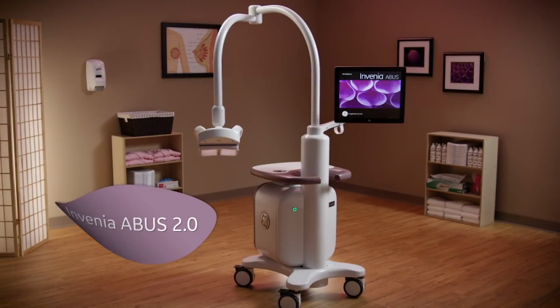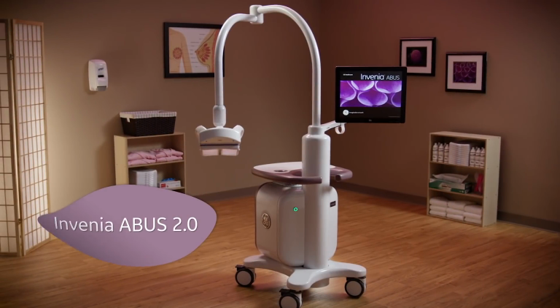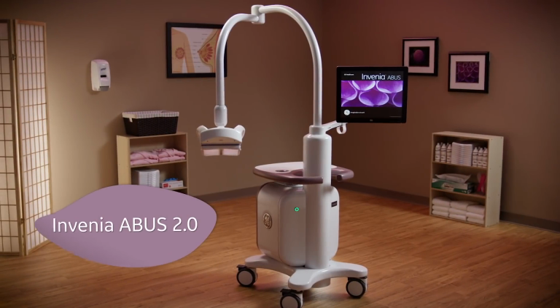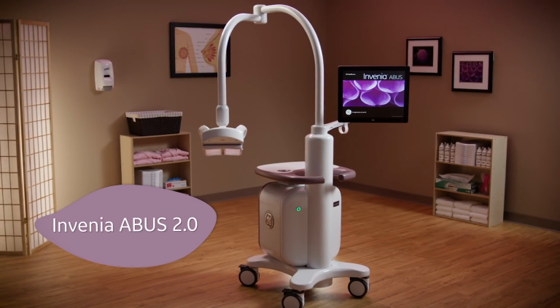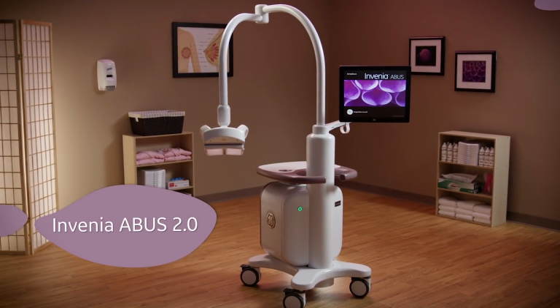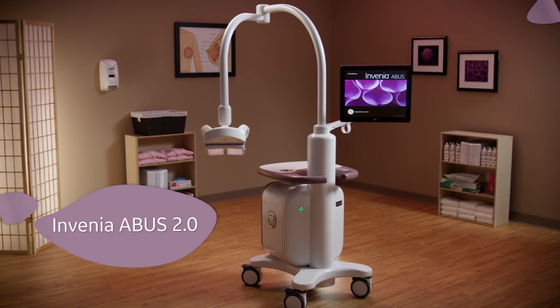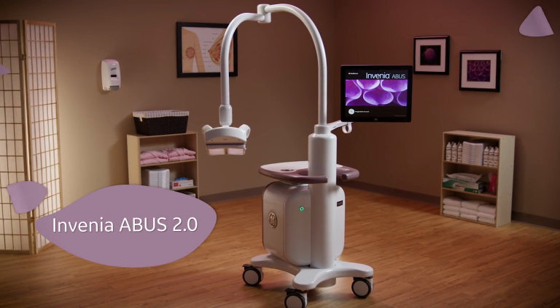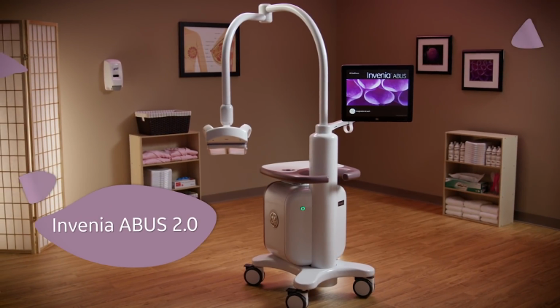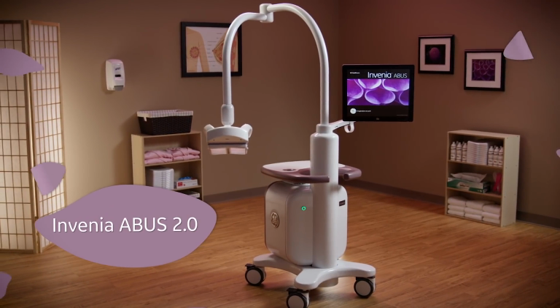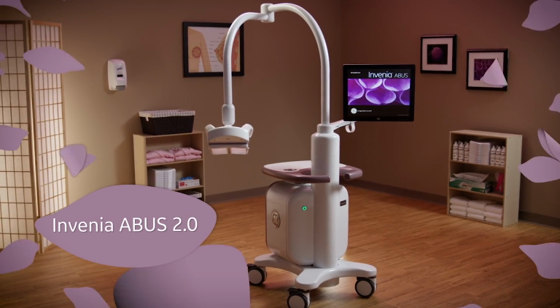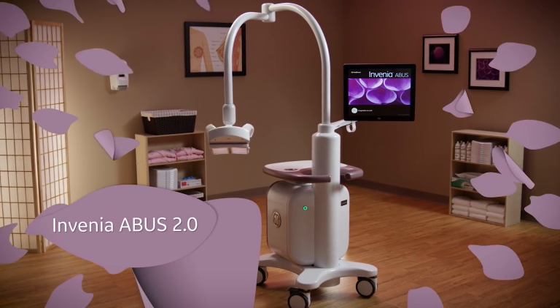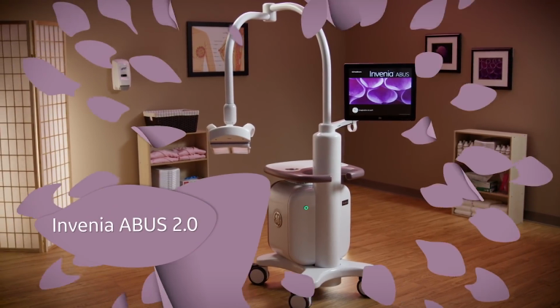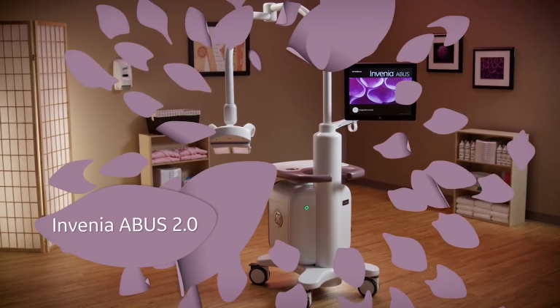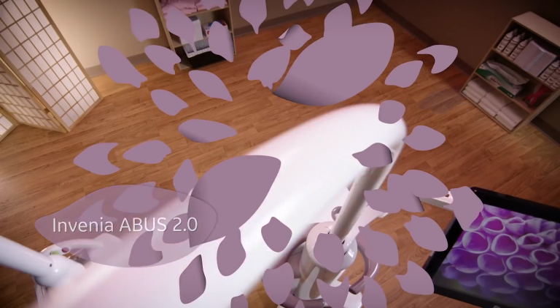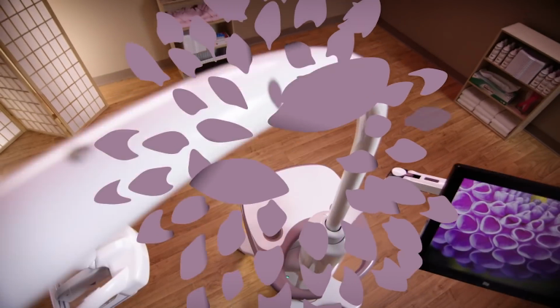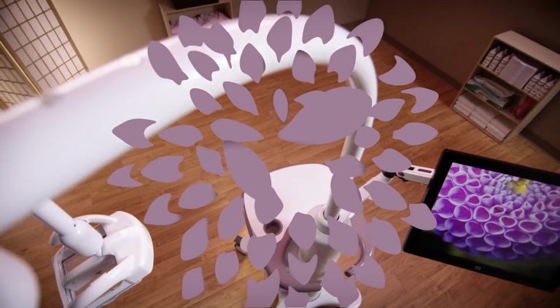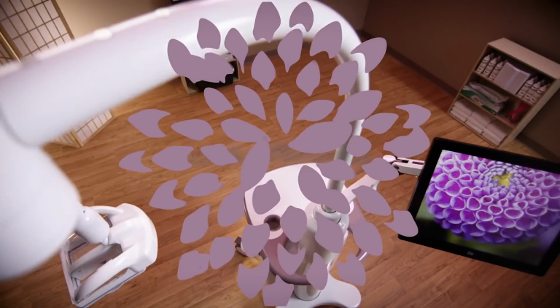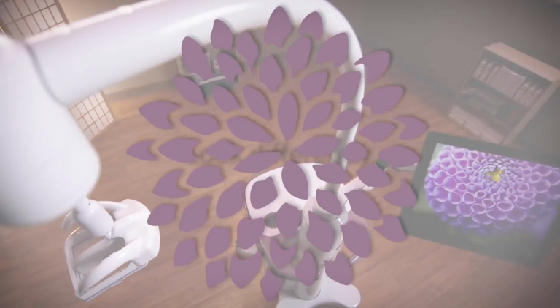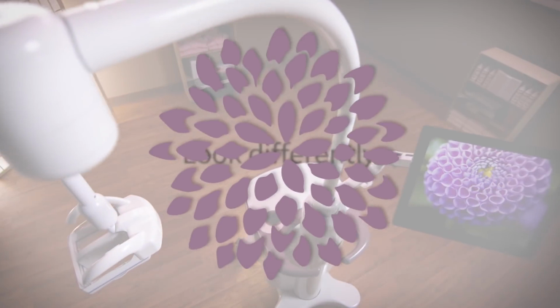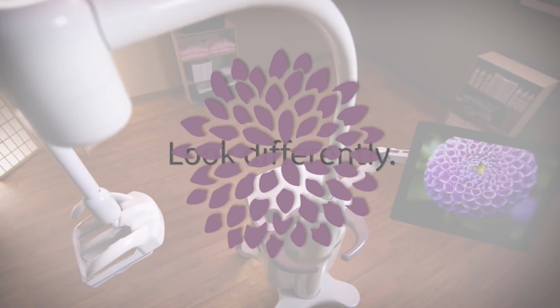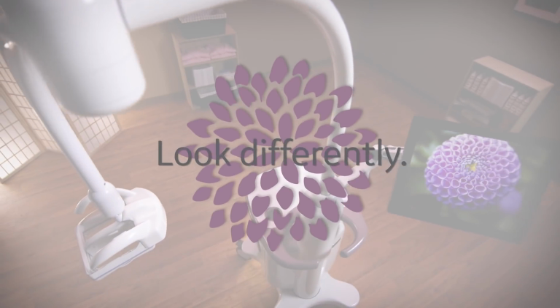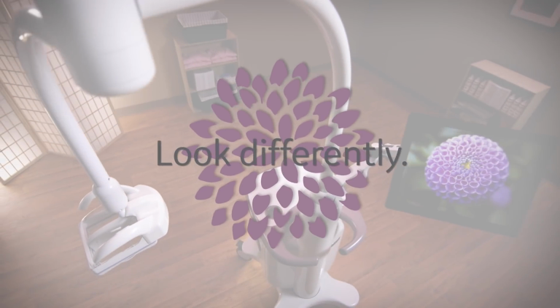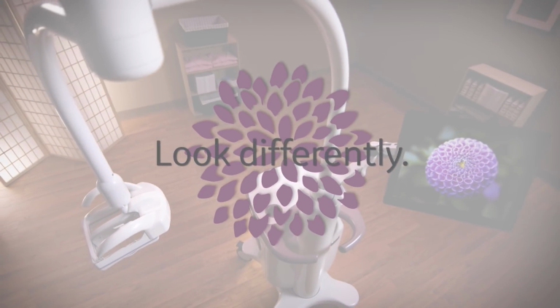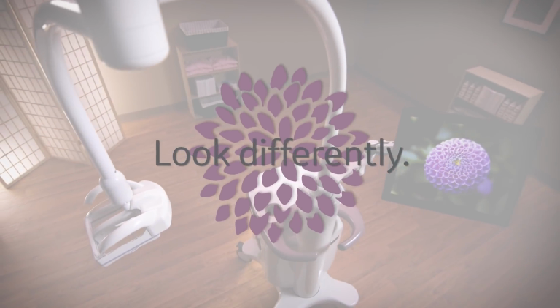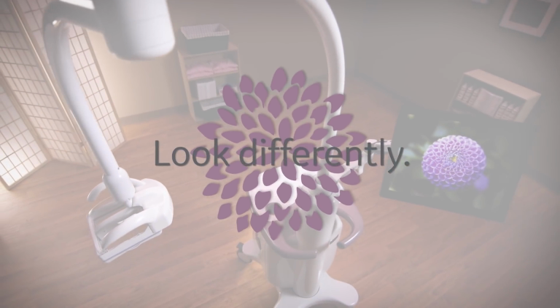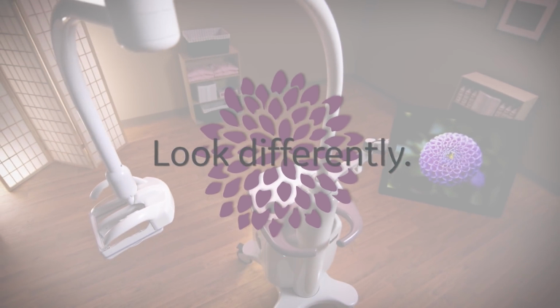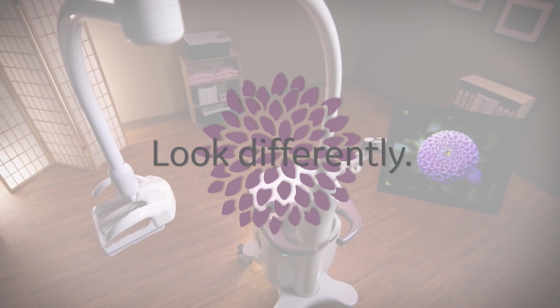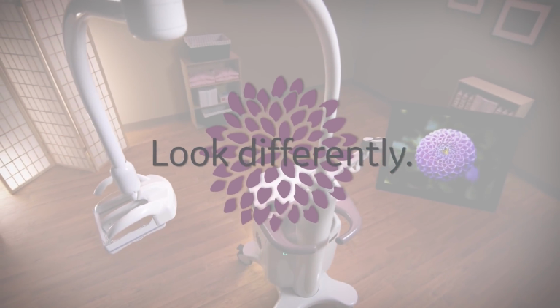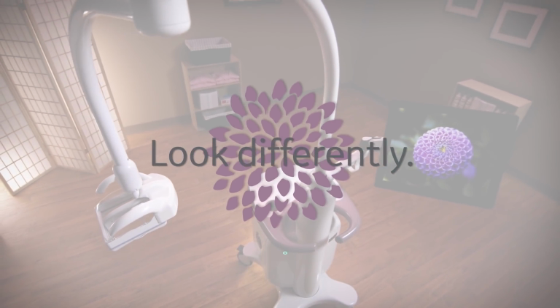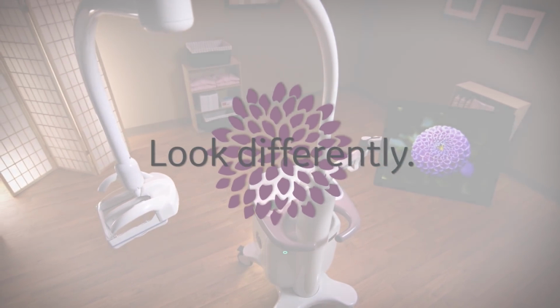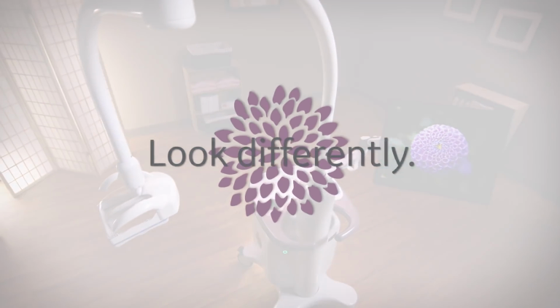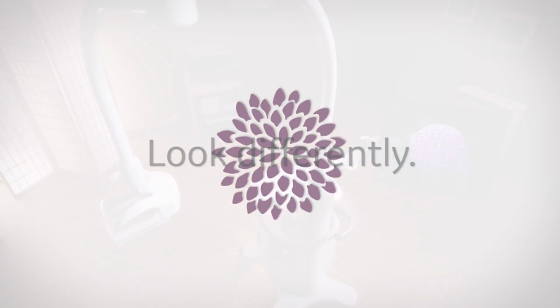Invenia ABUS 2.0 — helping physicians look differently at dense breast tissue.